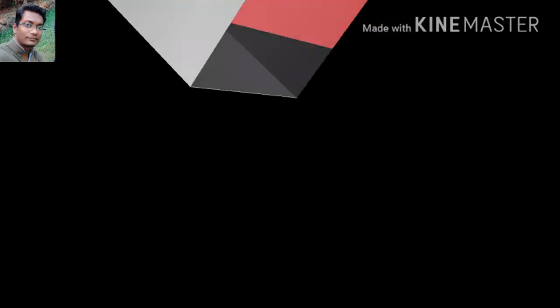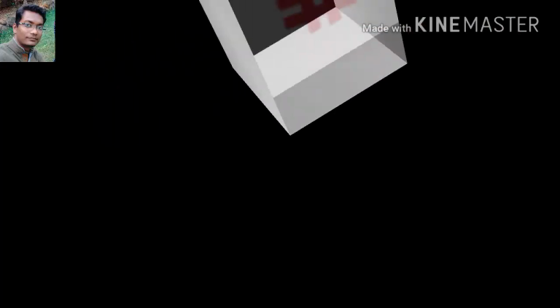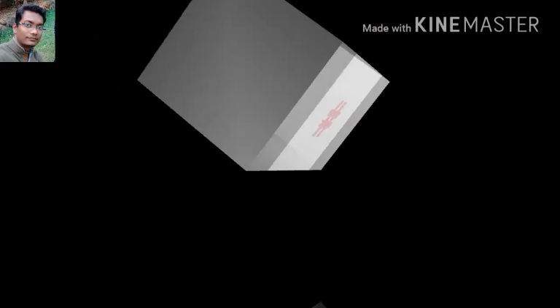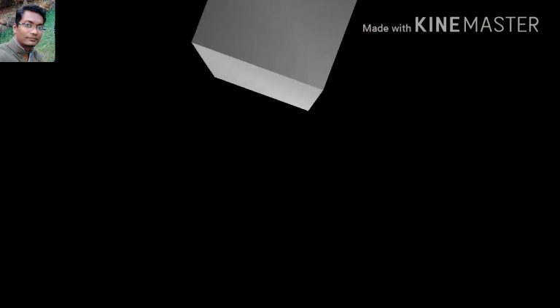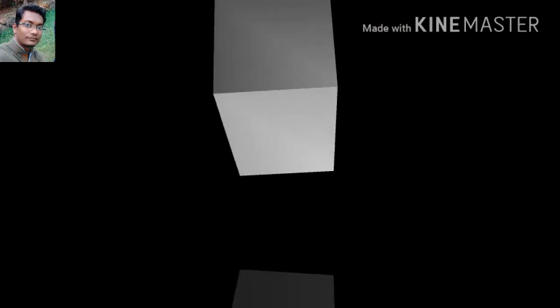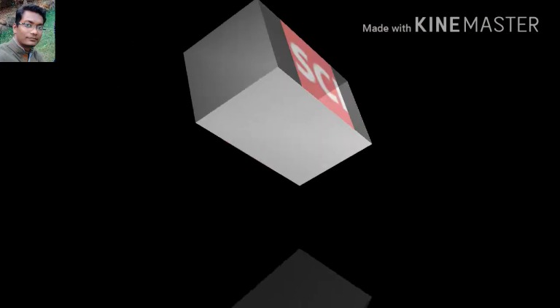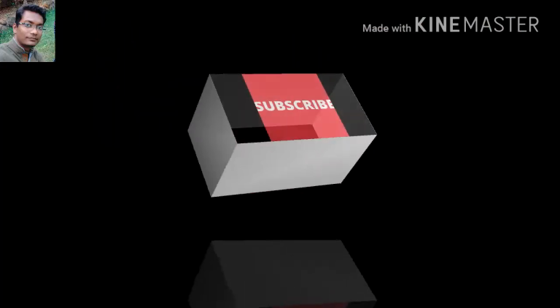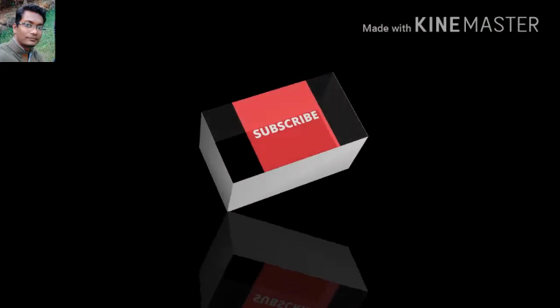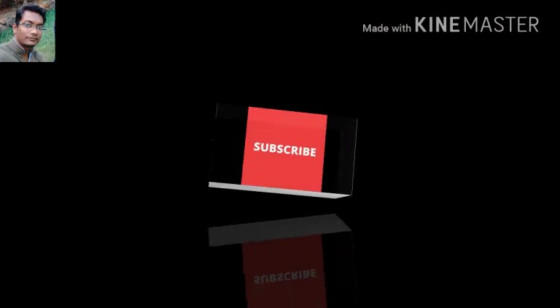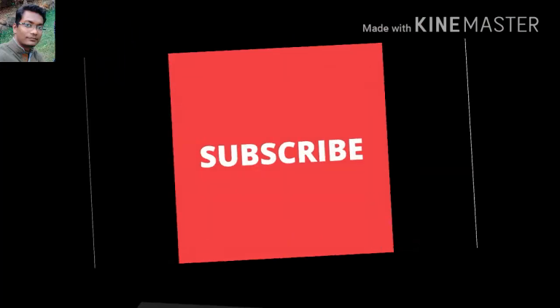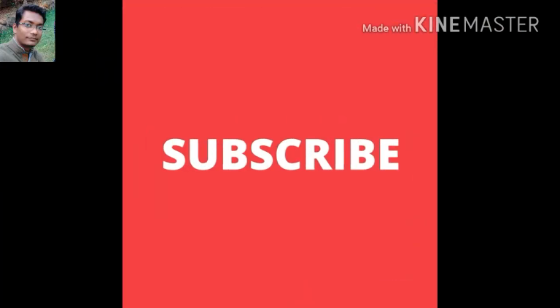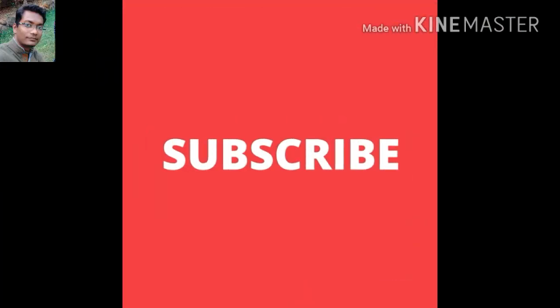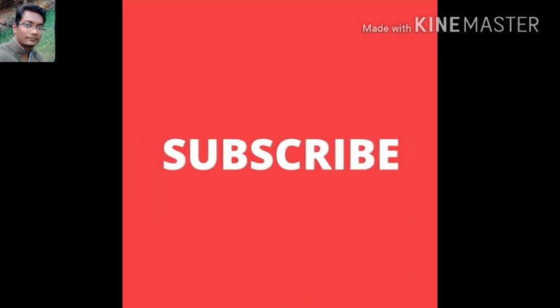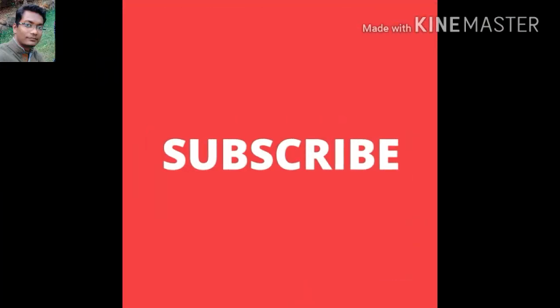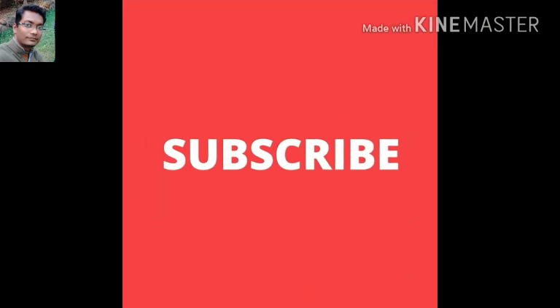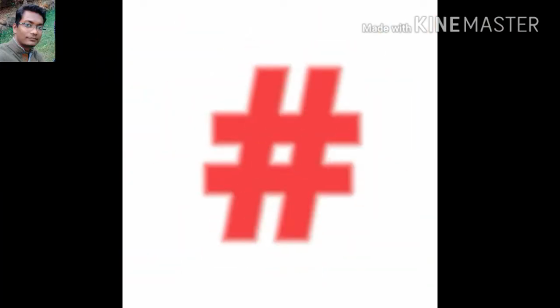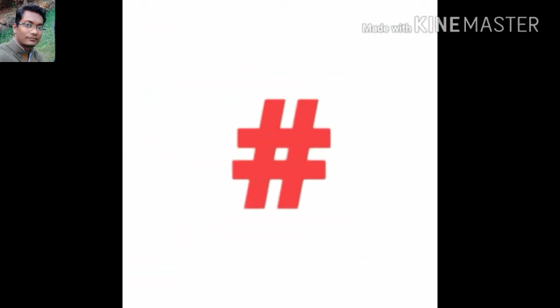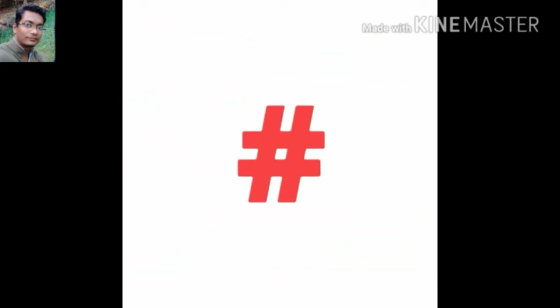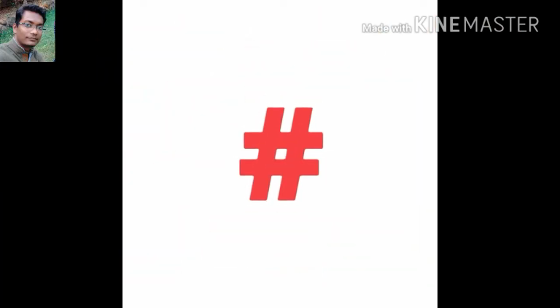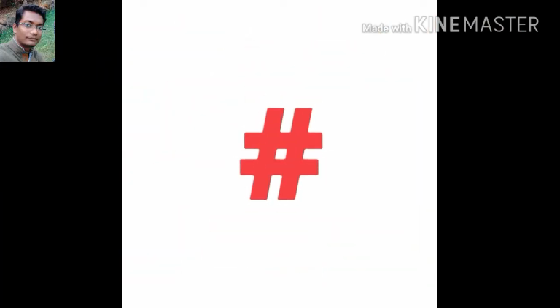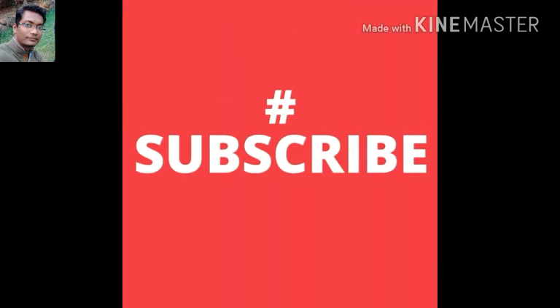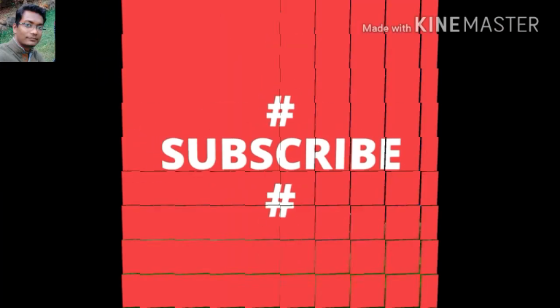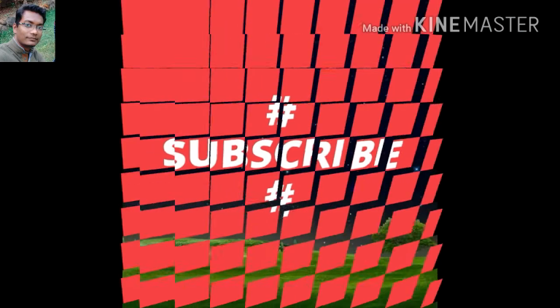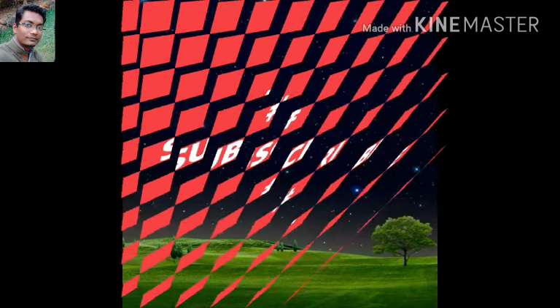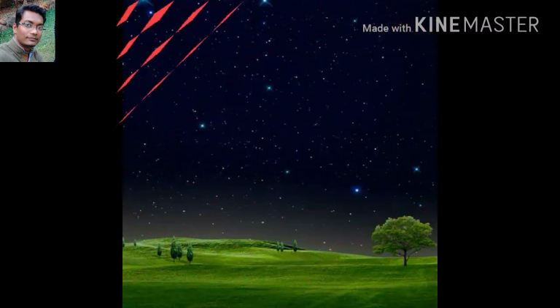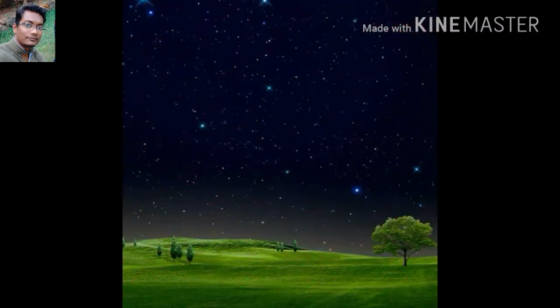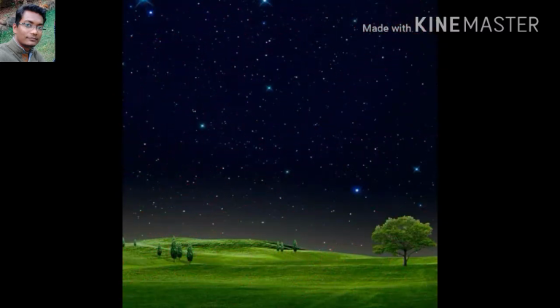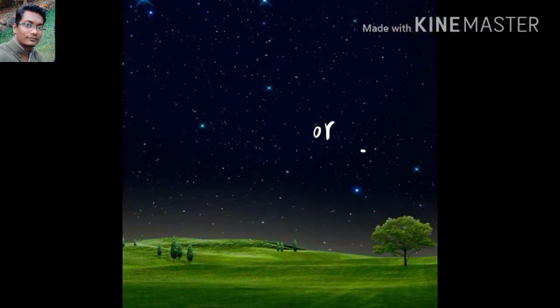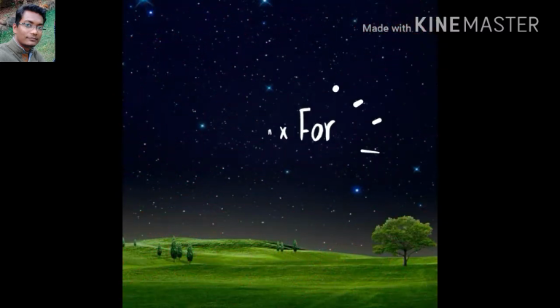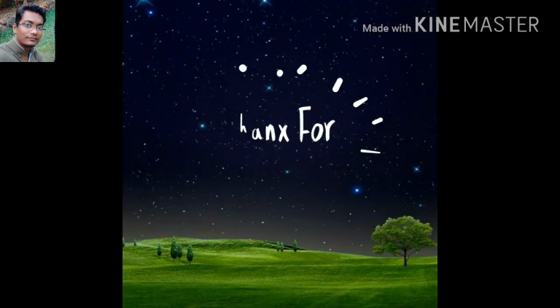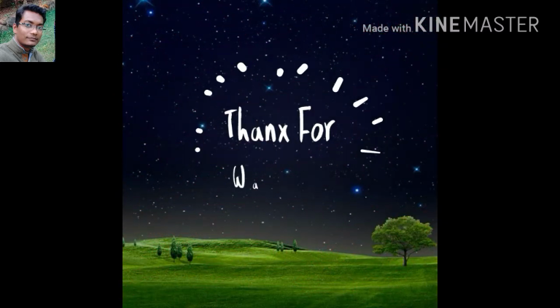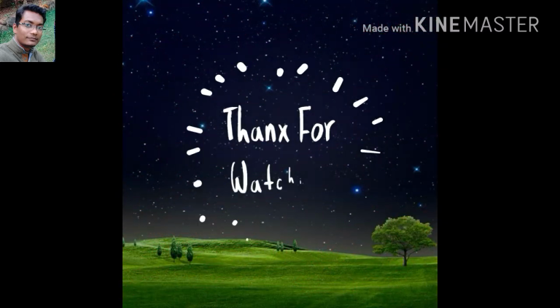This is a small knowledgeable video for all of you. If you like the video, press the like button and do subscribe to the channel. Thank you.